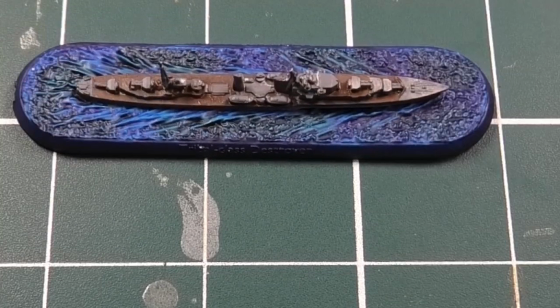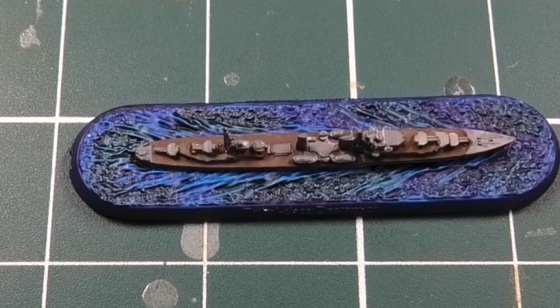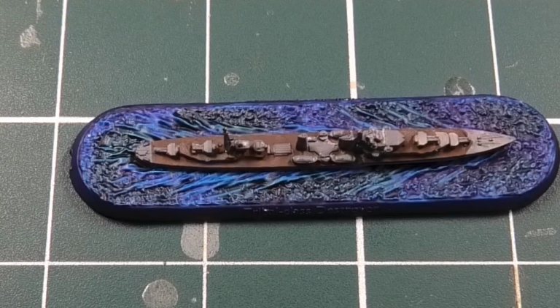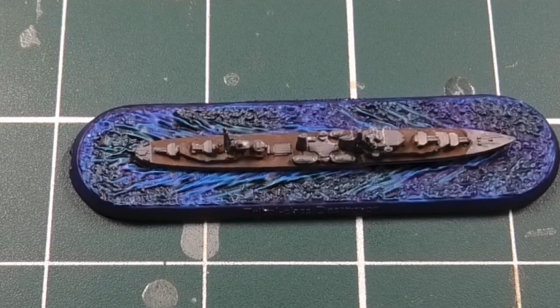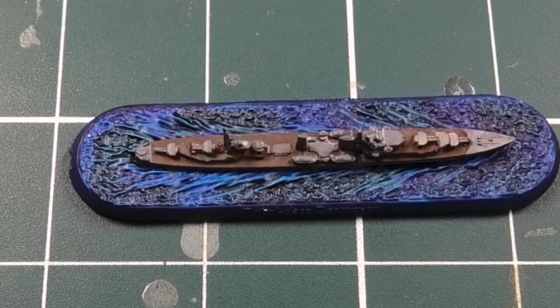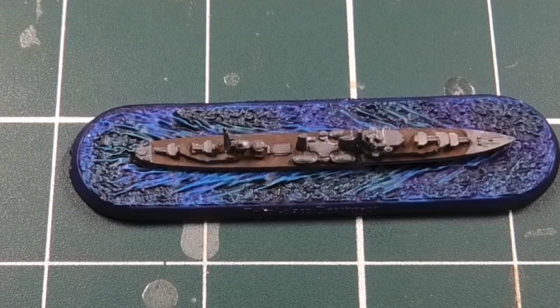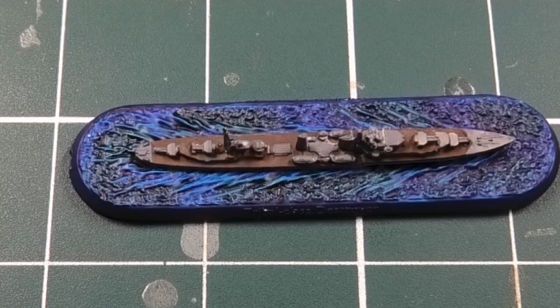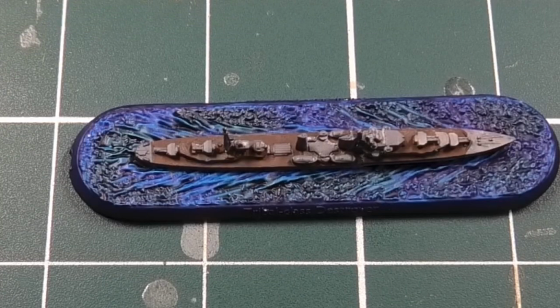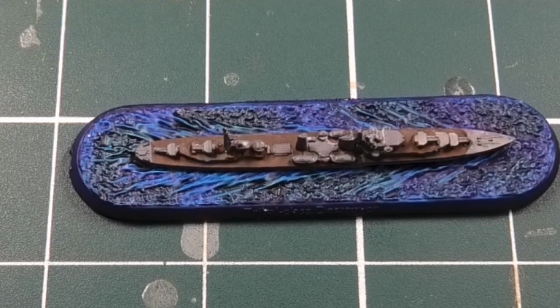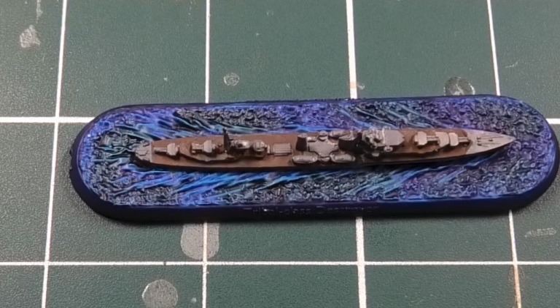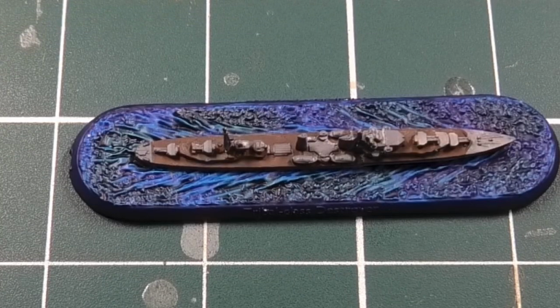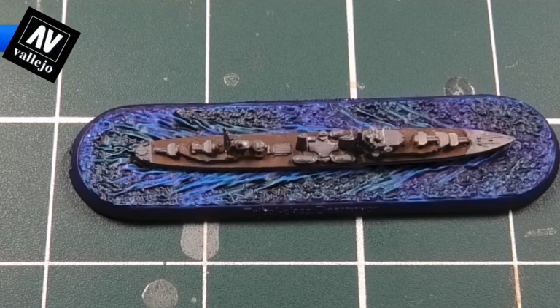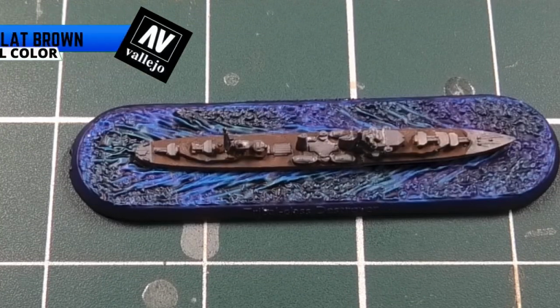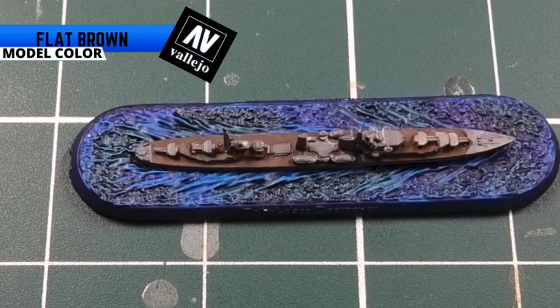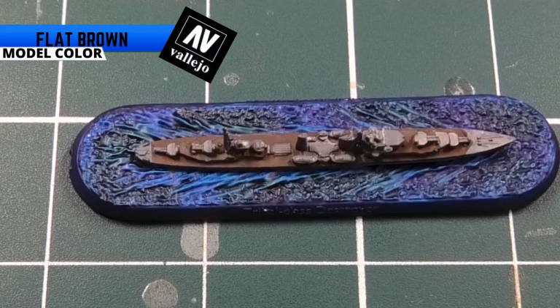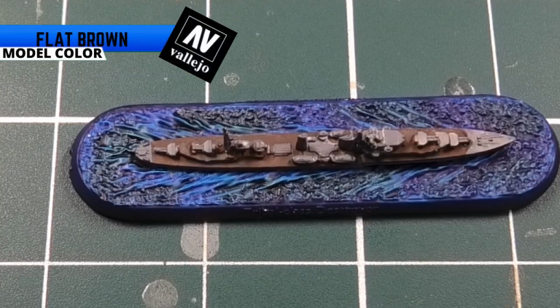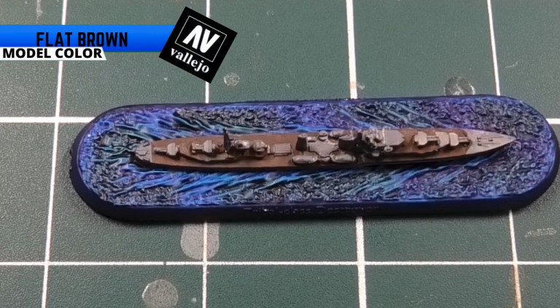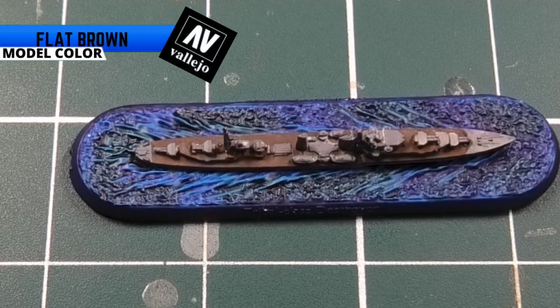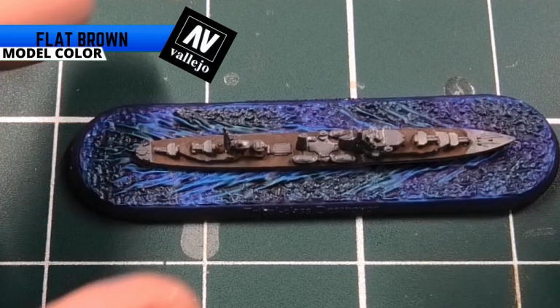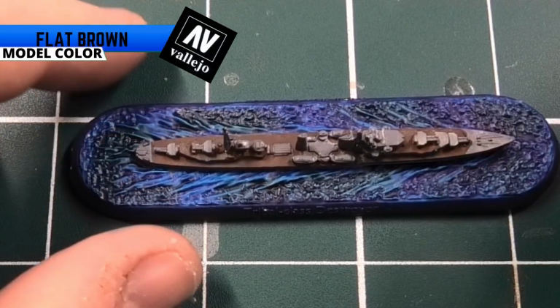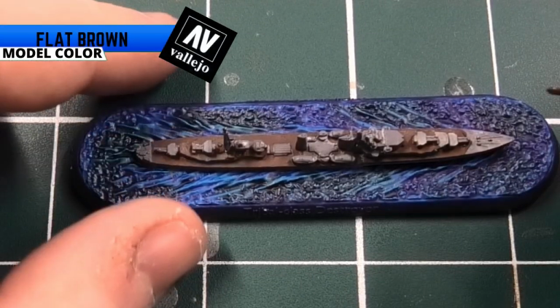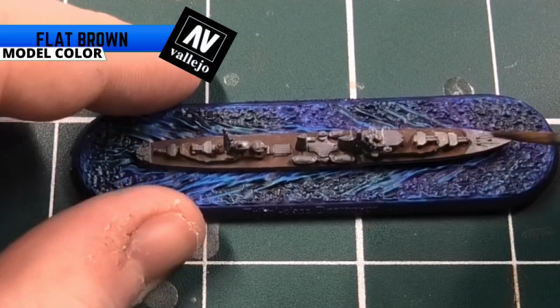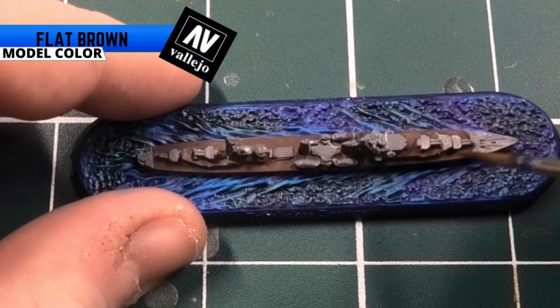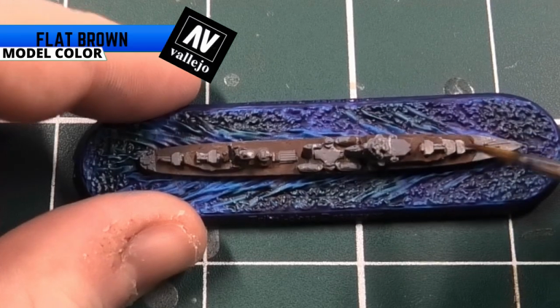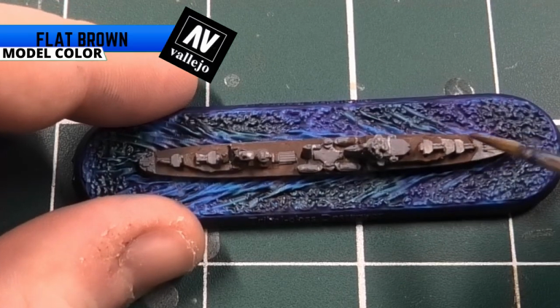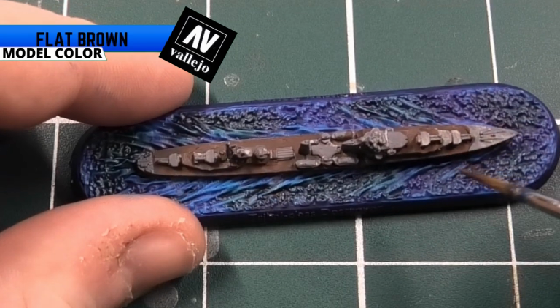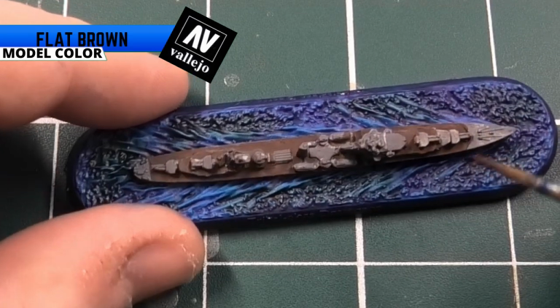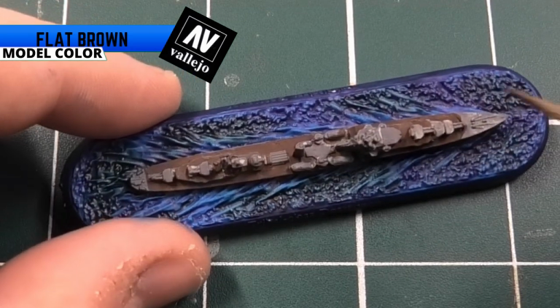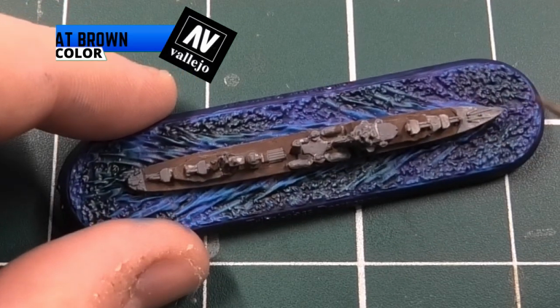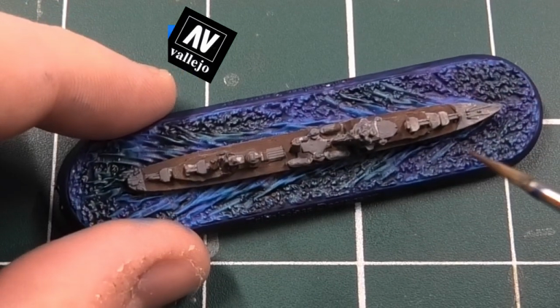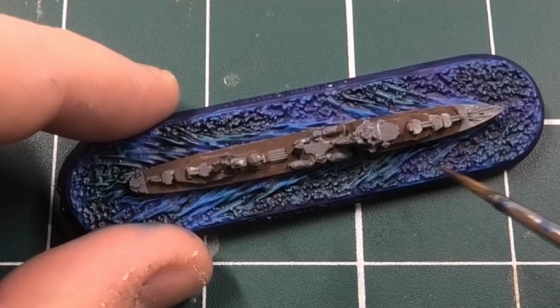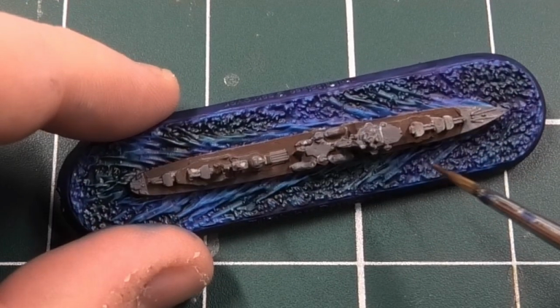It's time for a second coat of Flat Brown from Vallejo, just to neaten everything up and give it a bit more definition.